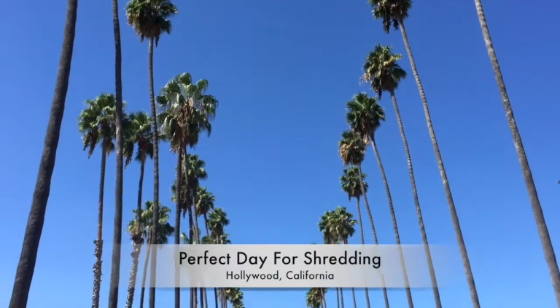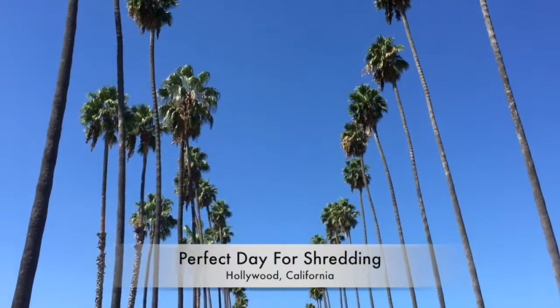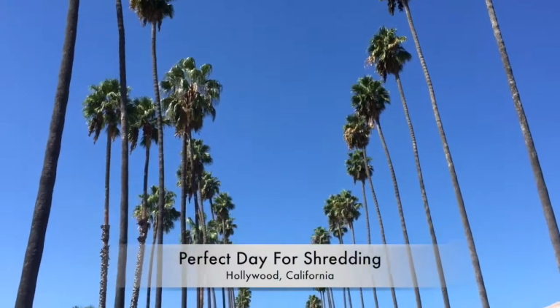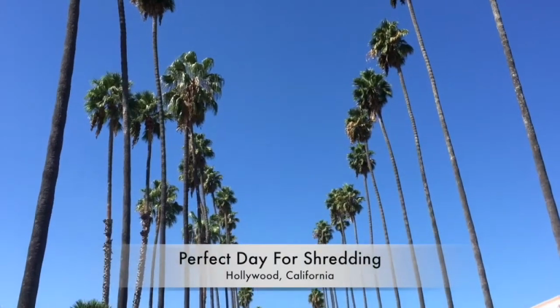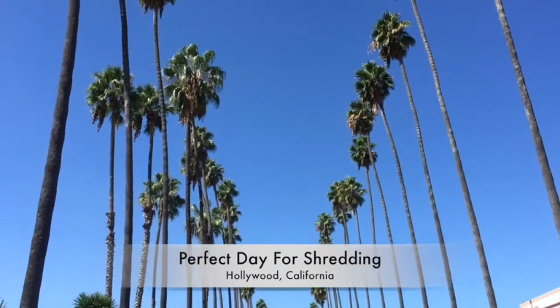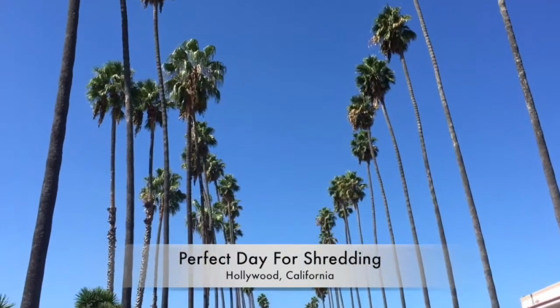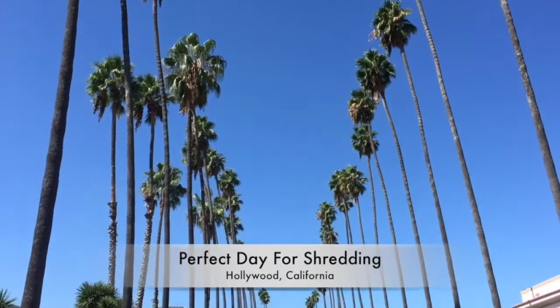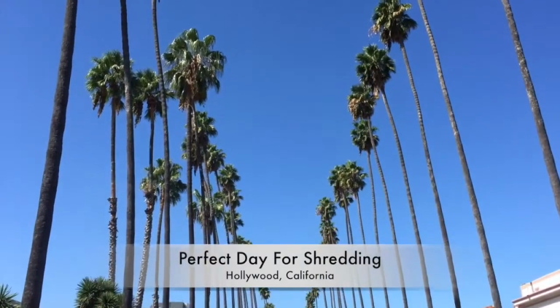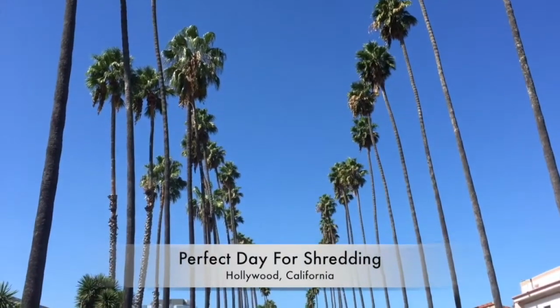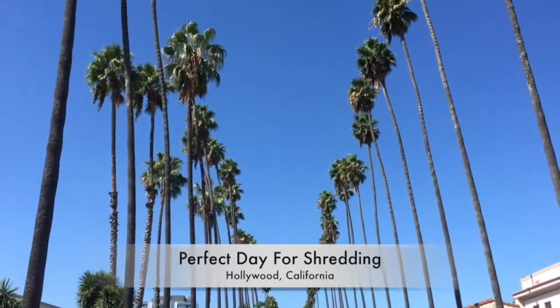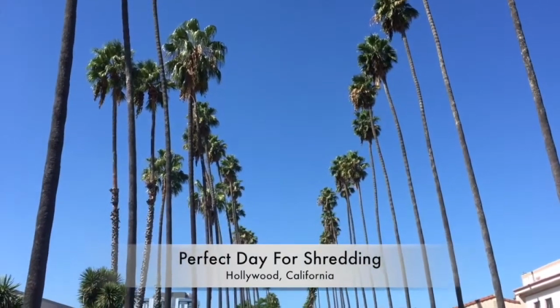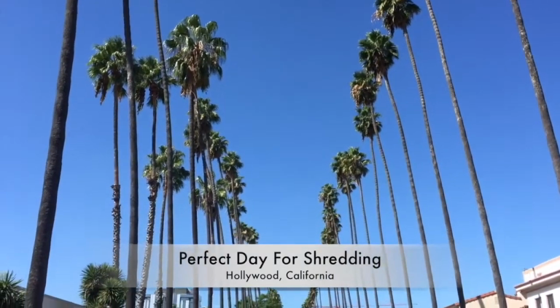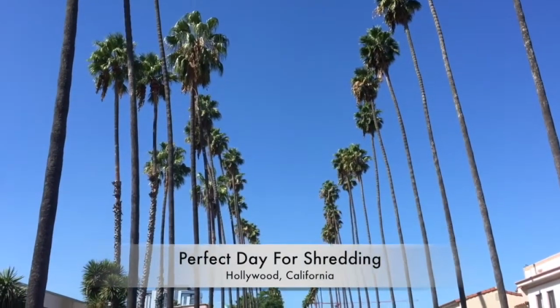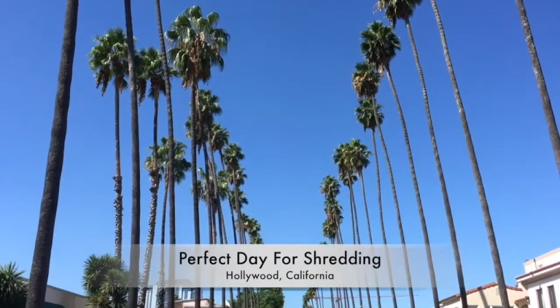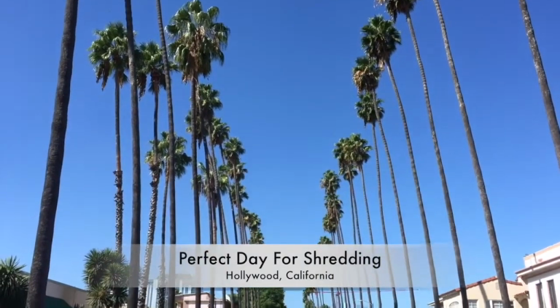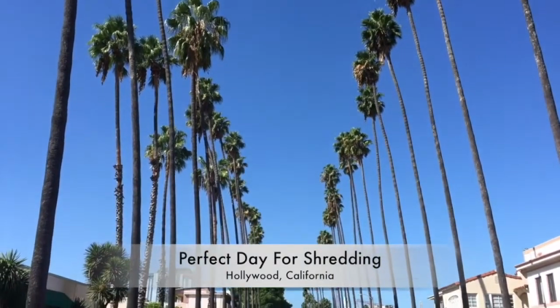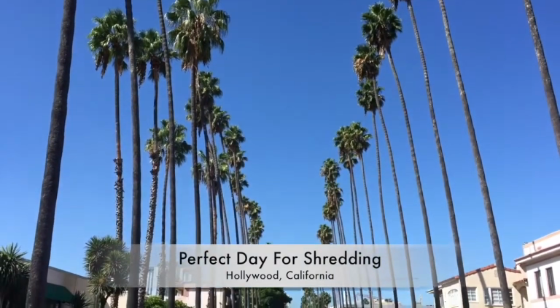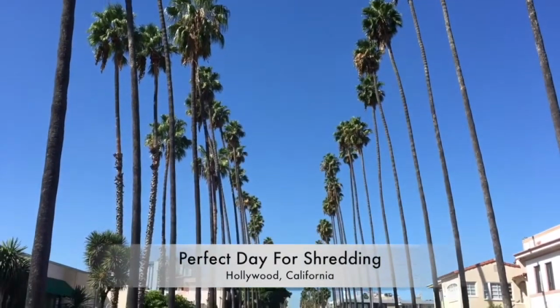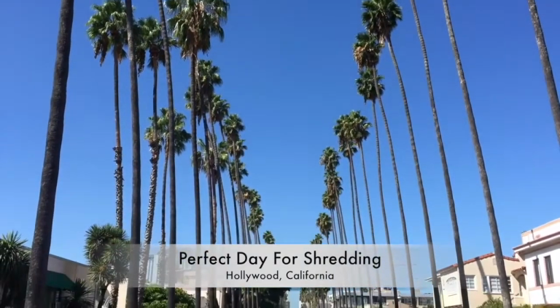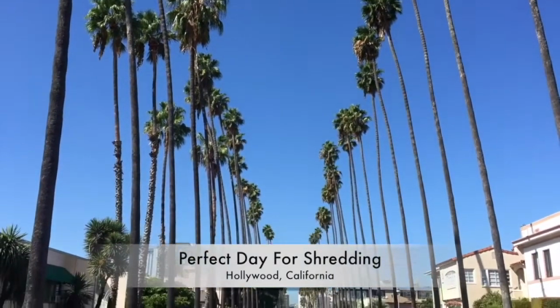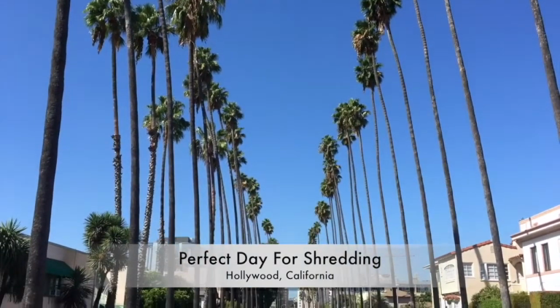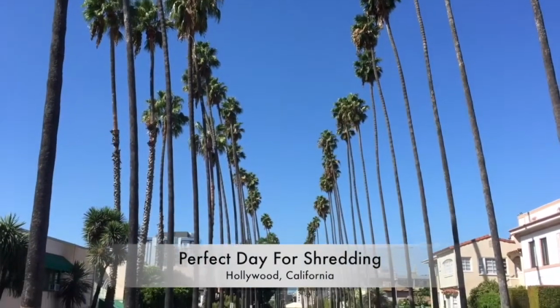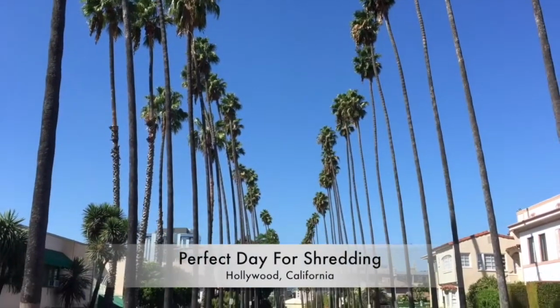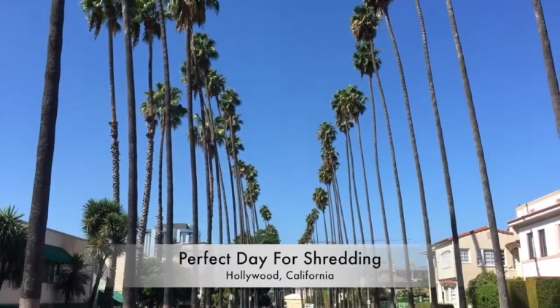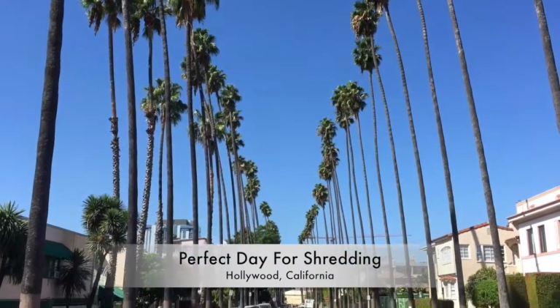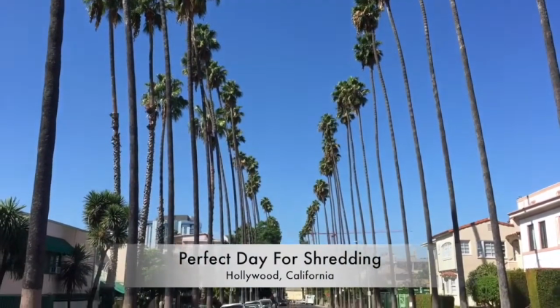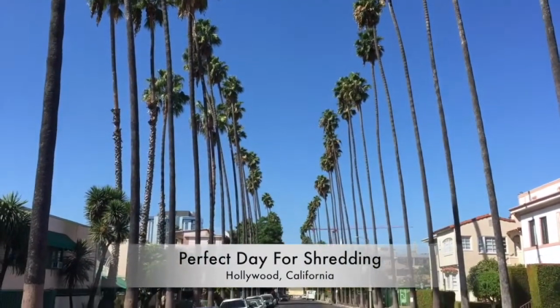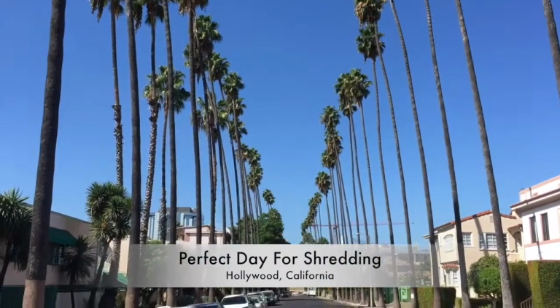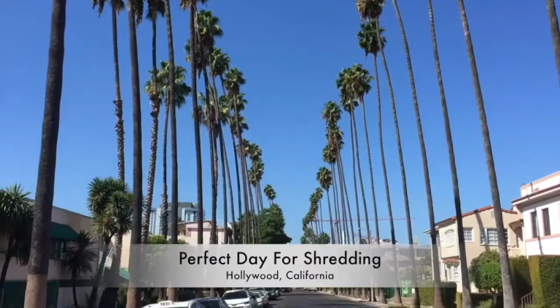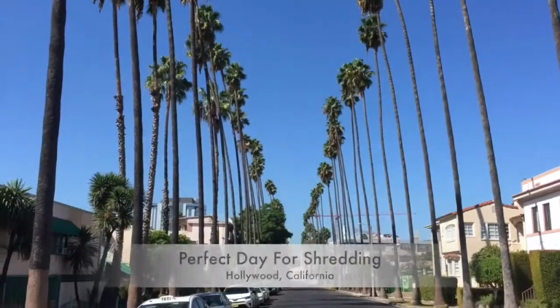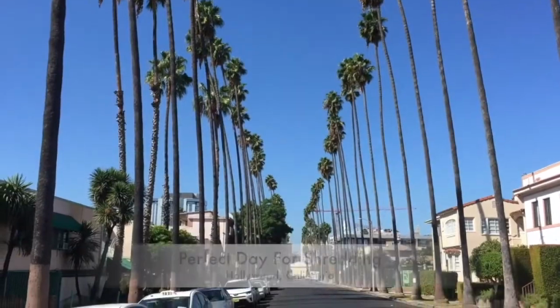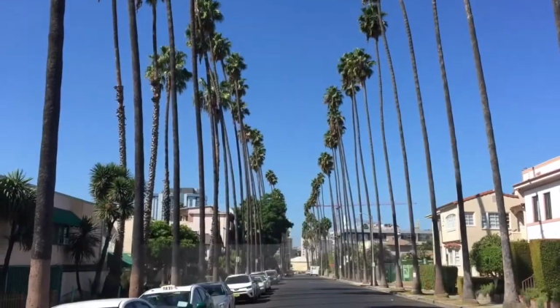Aha, just as I suspected — a perfect day for shredding.